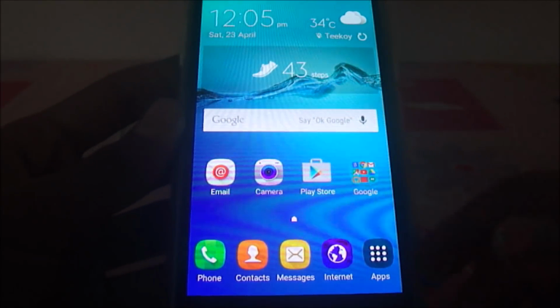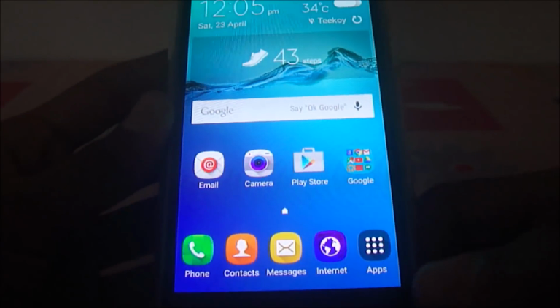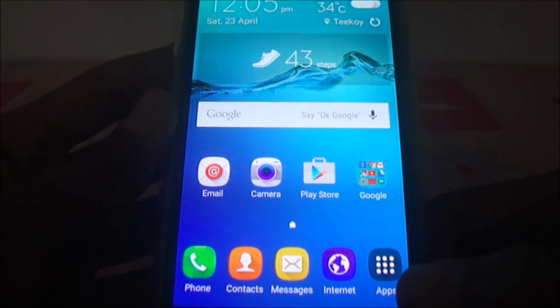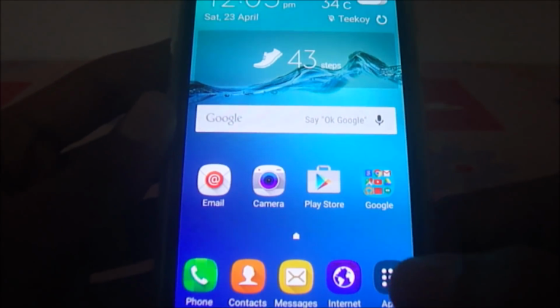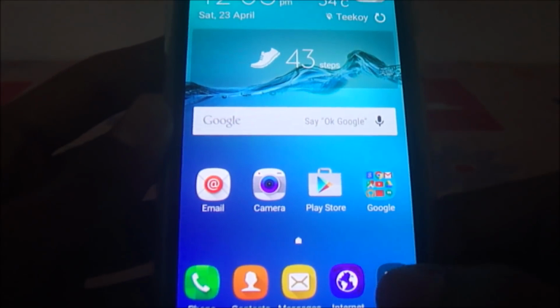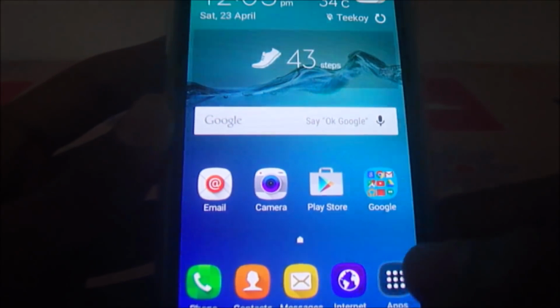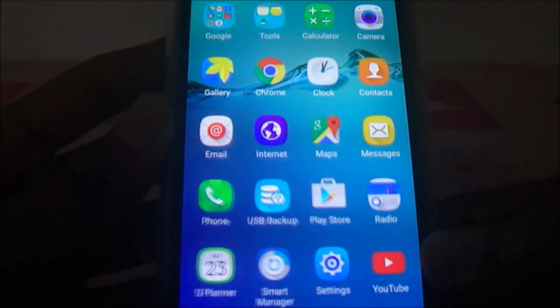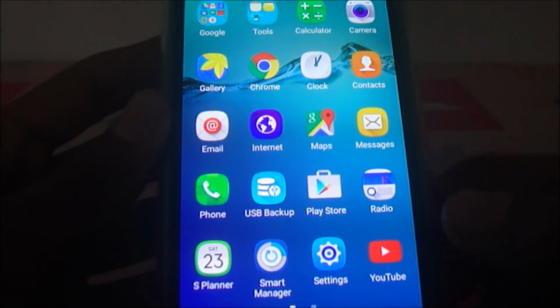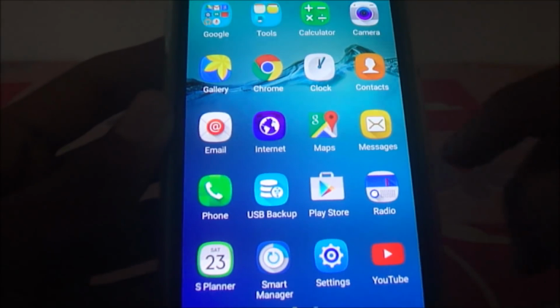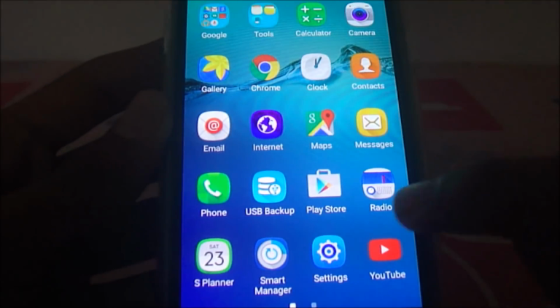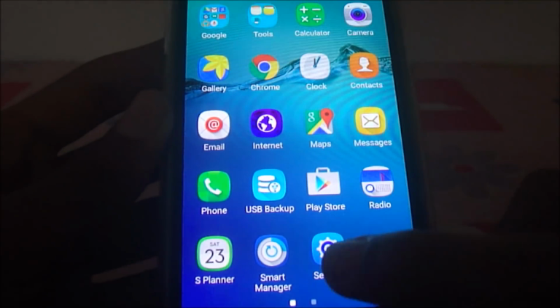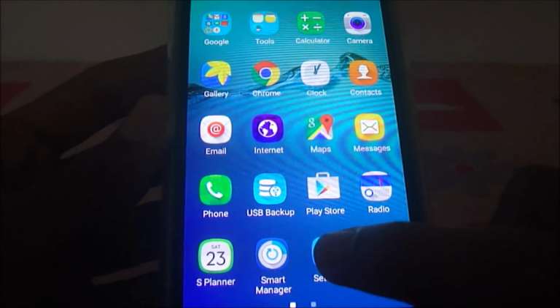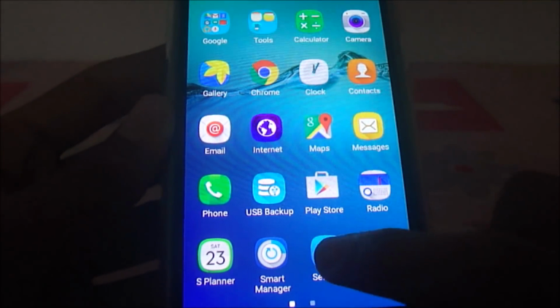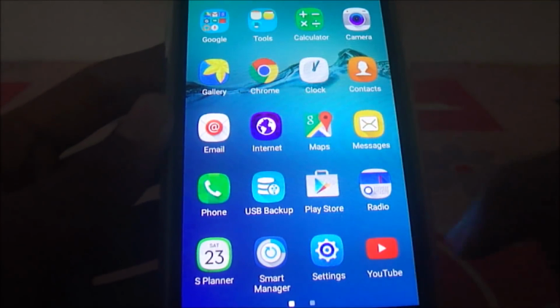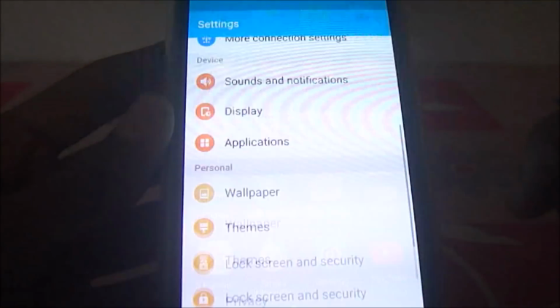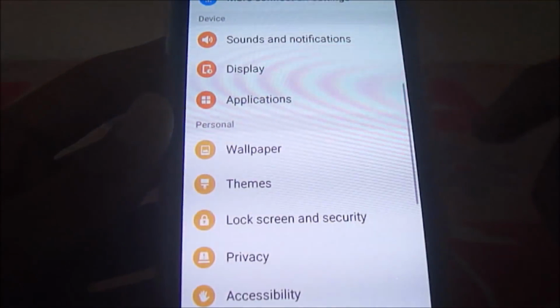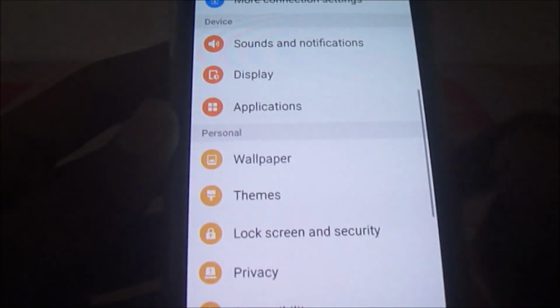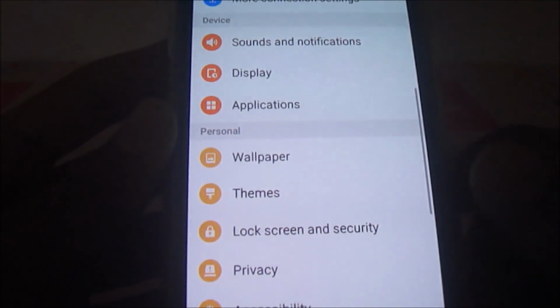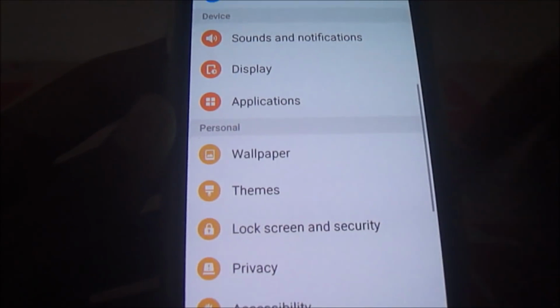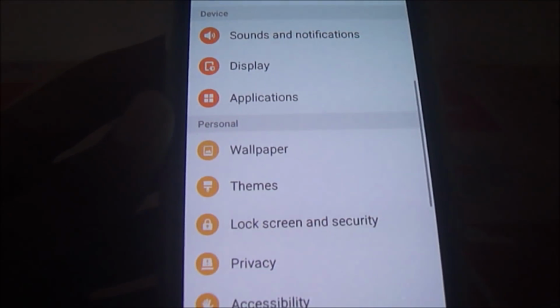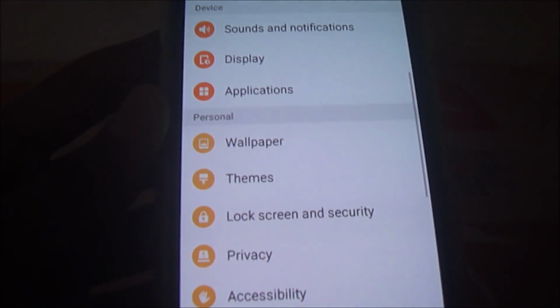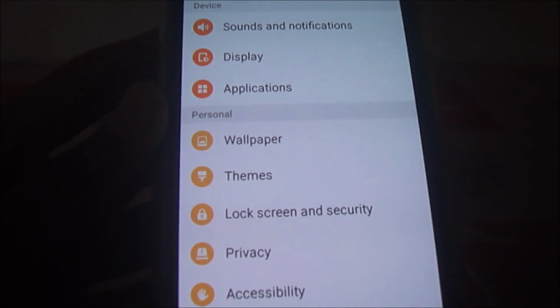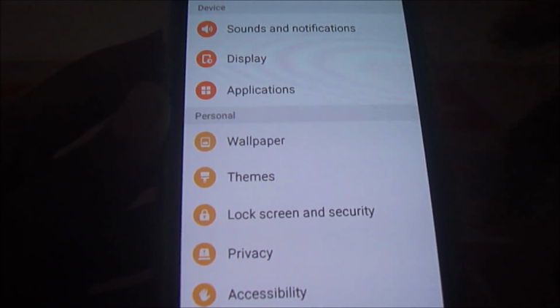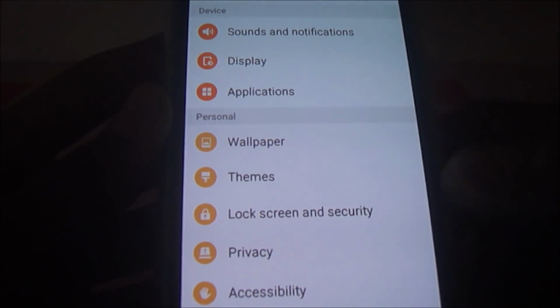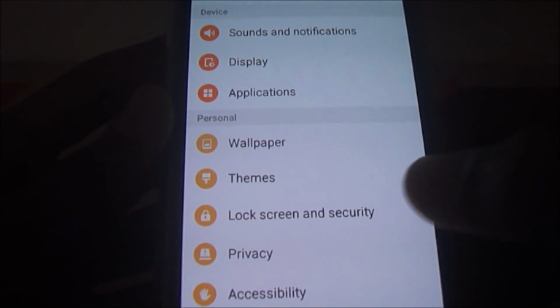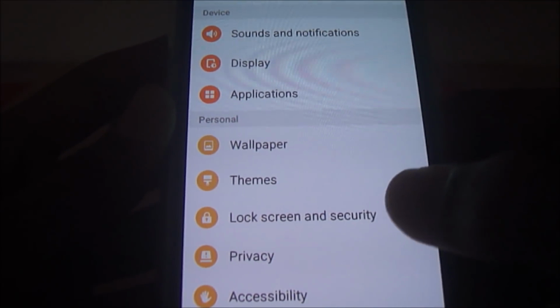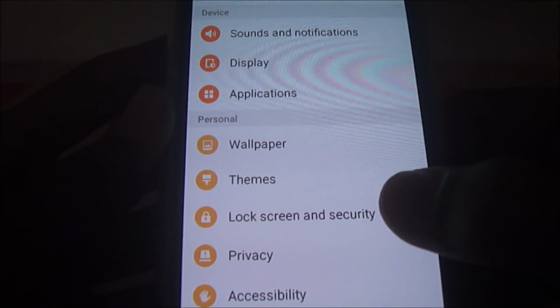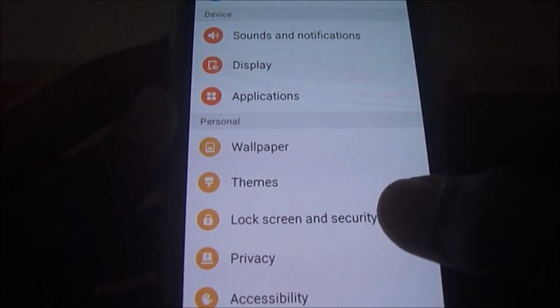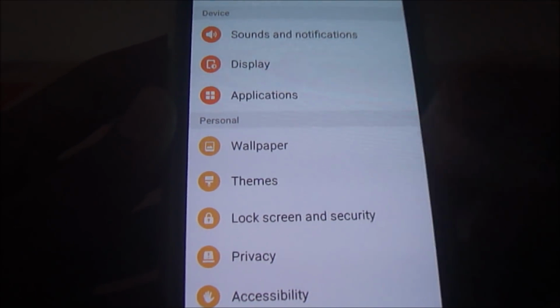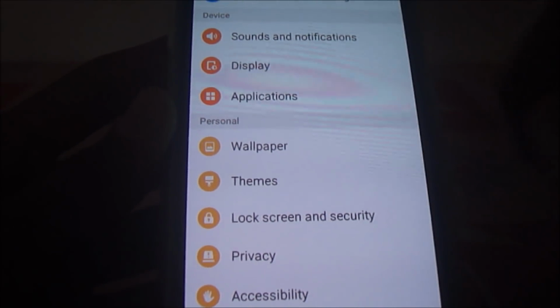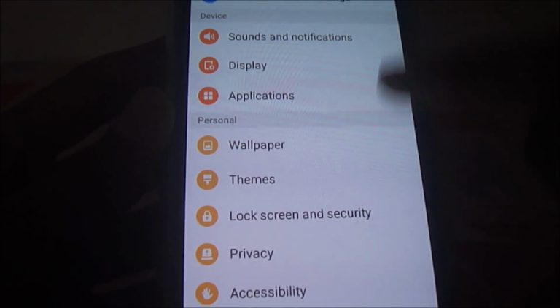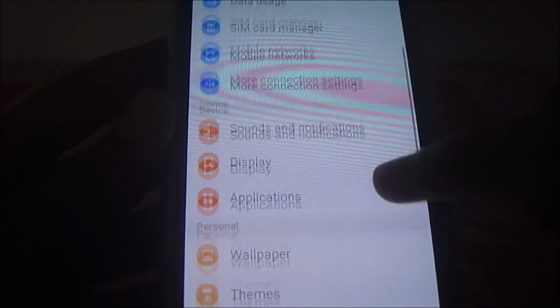First of all, go to Settings. I am going to Lock Screen and Security in Settings.